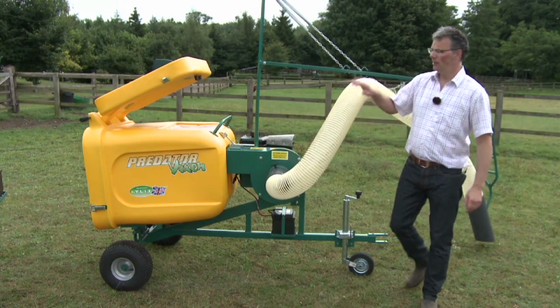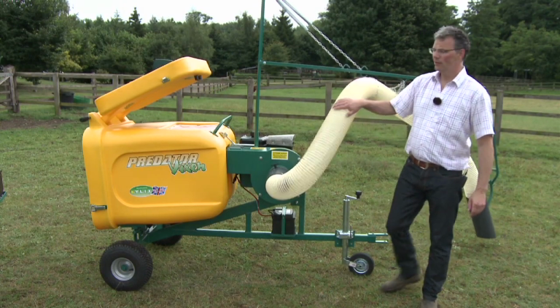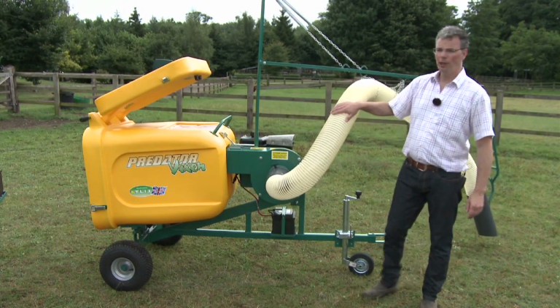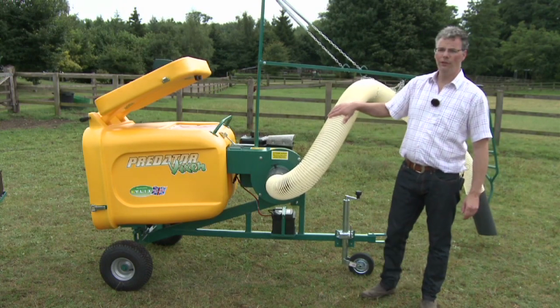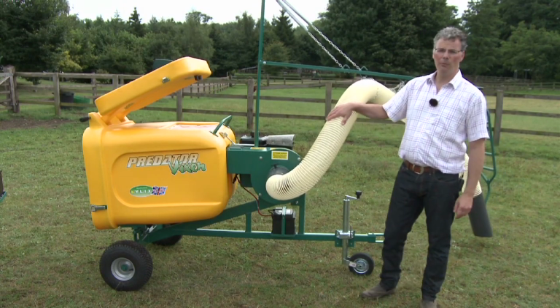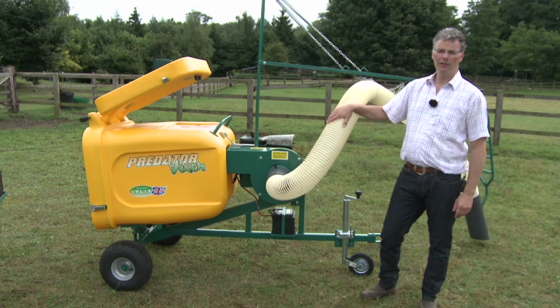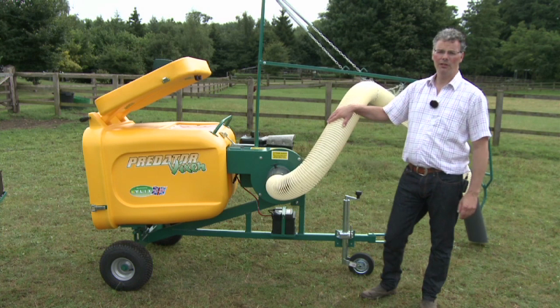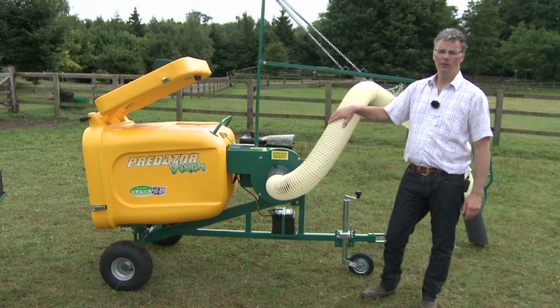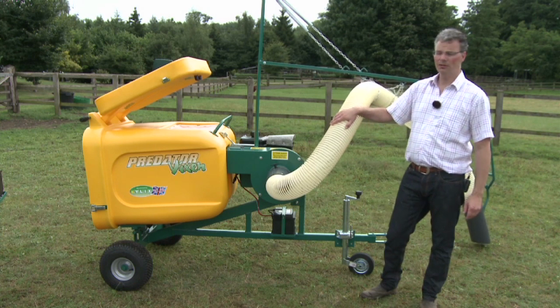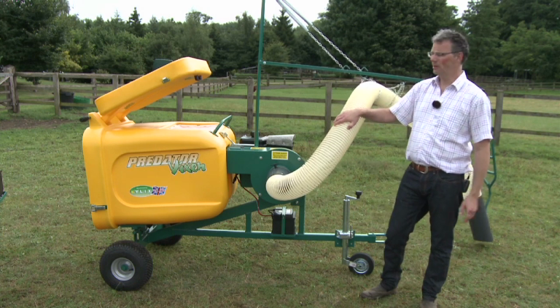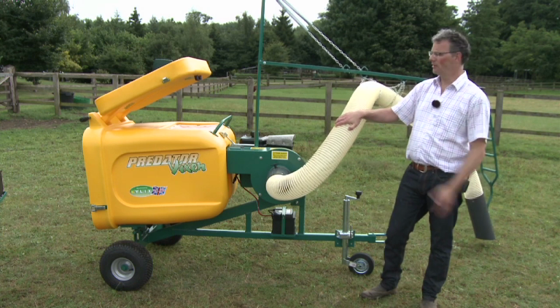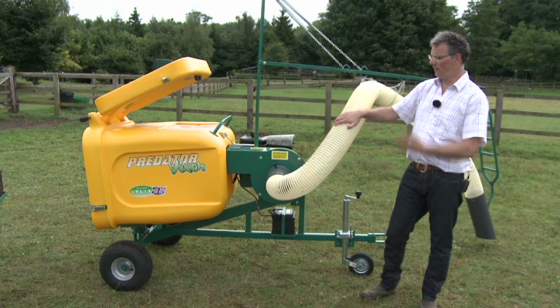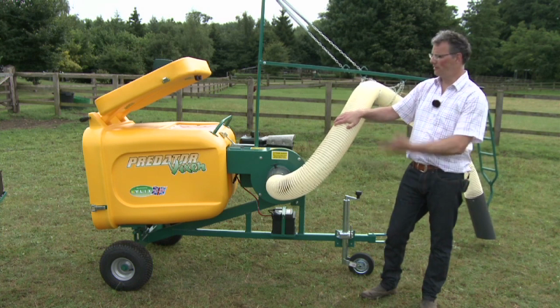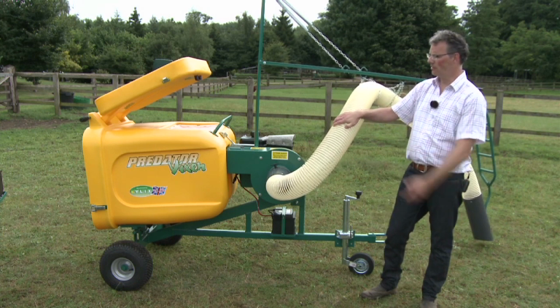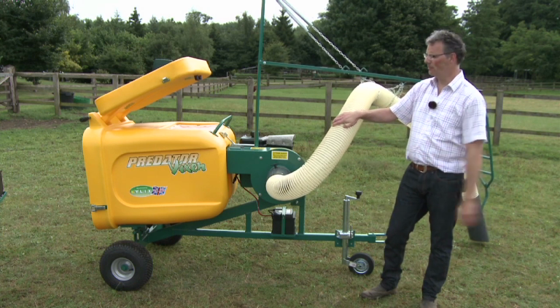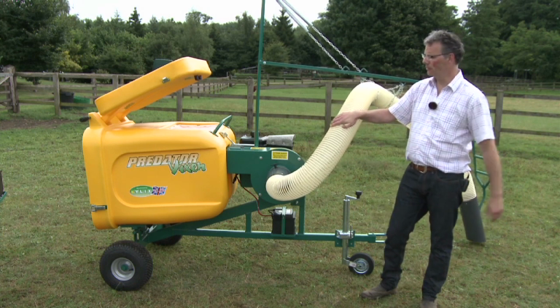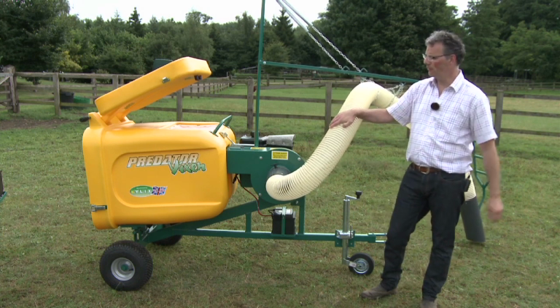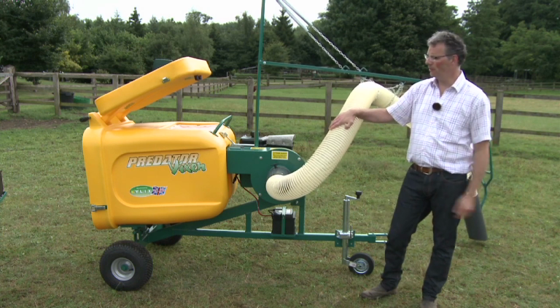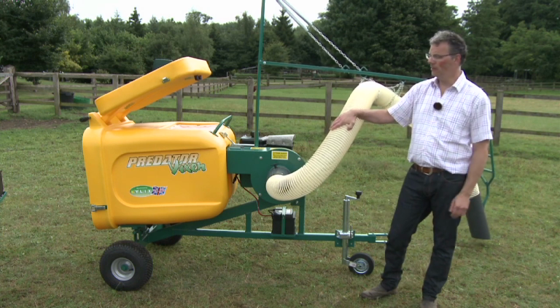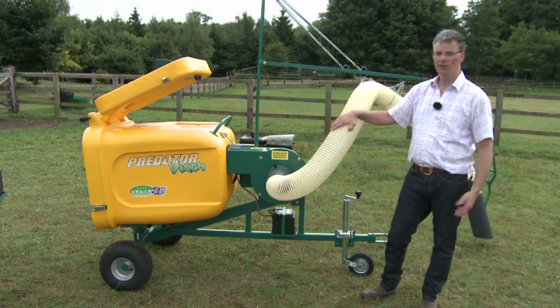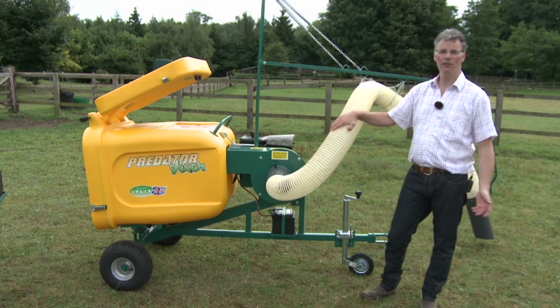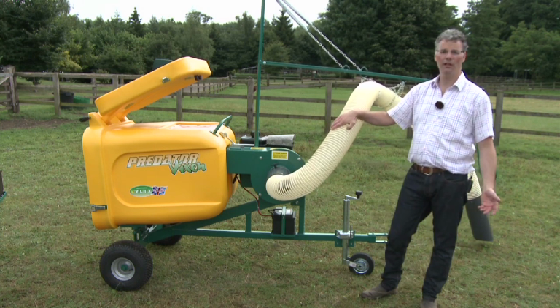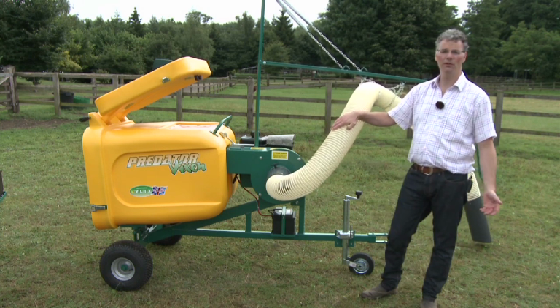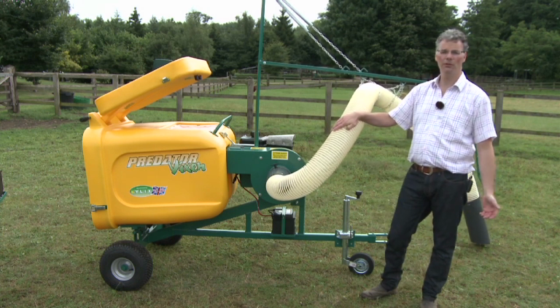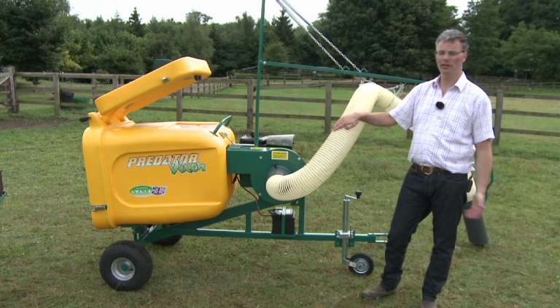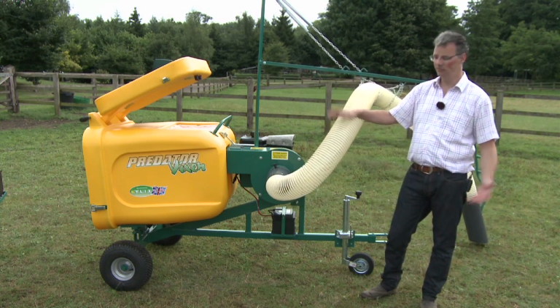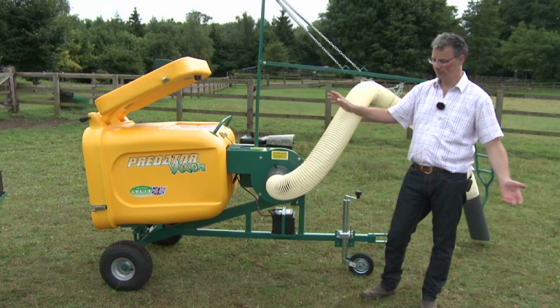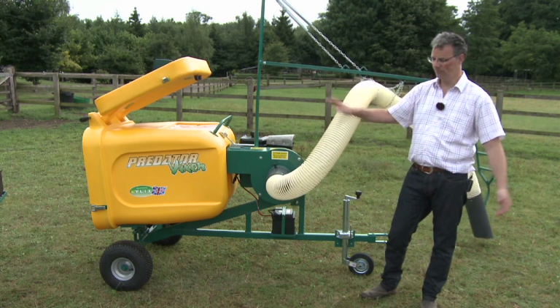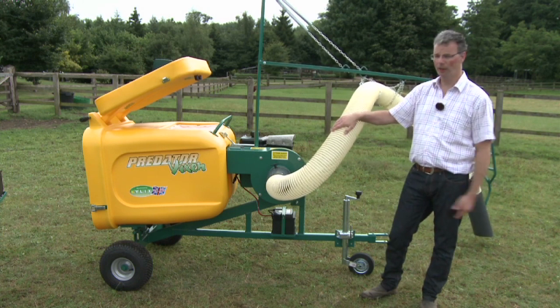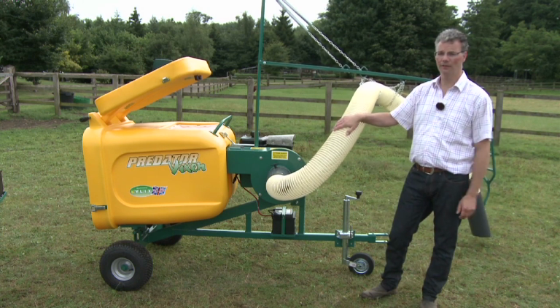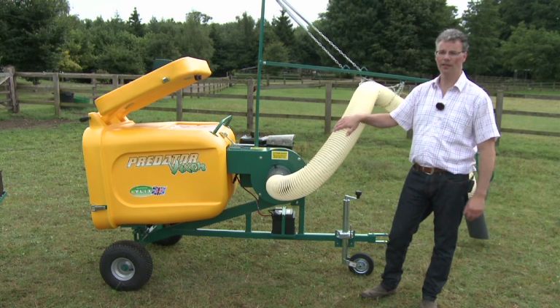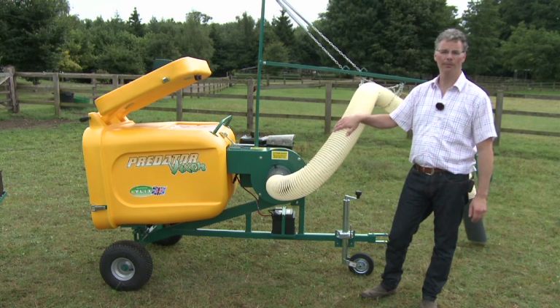So if you've got one to two horses, the Vixen is the right model for you. Two to five horses, go for the Cub.